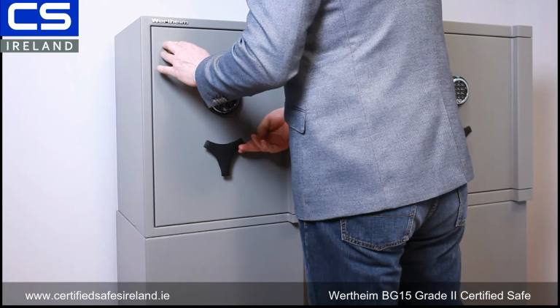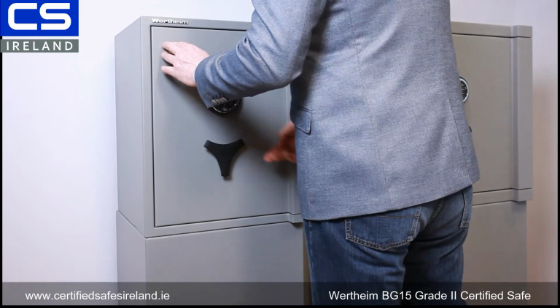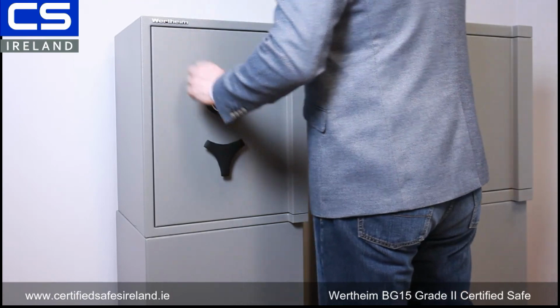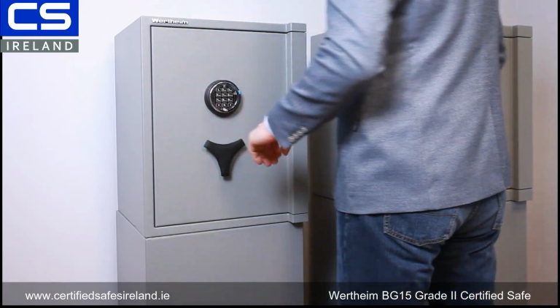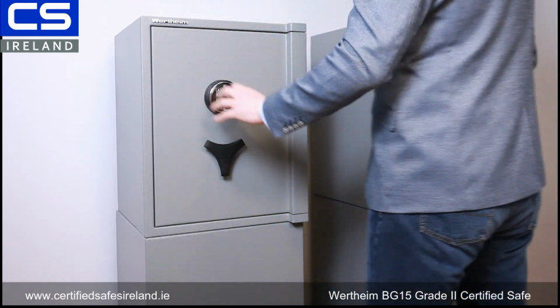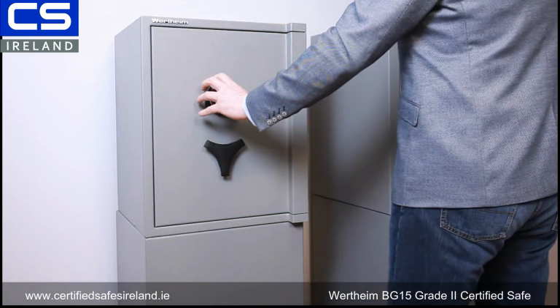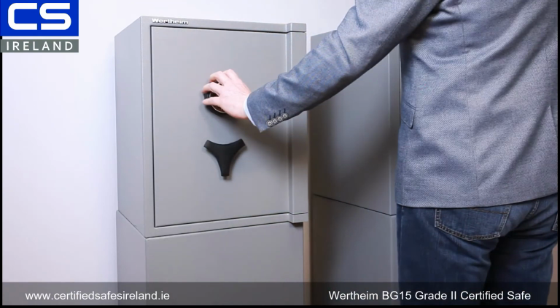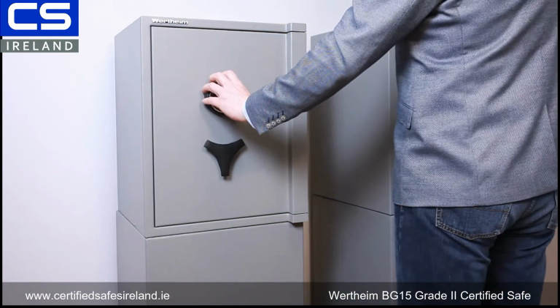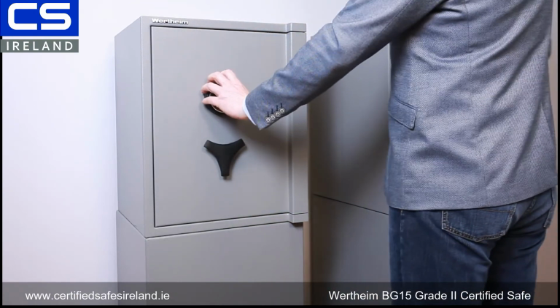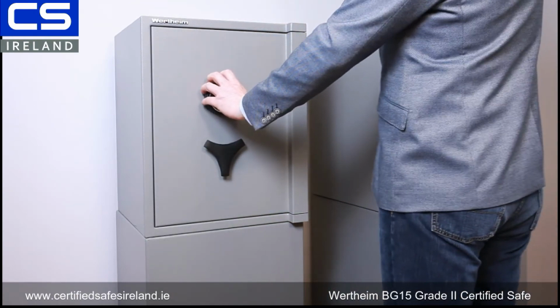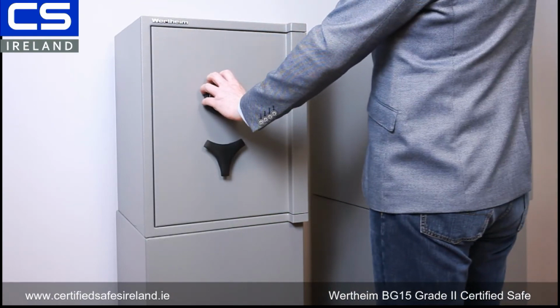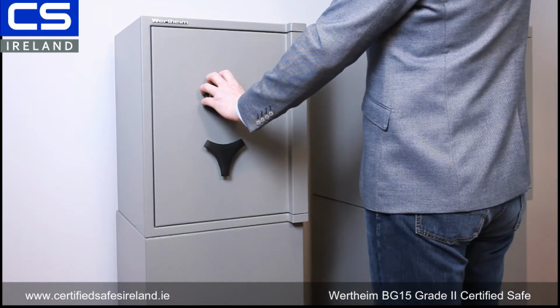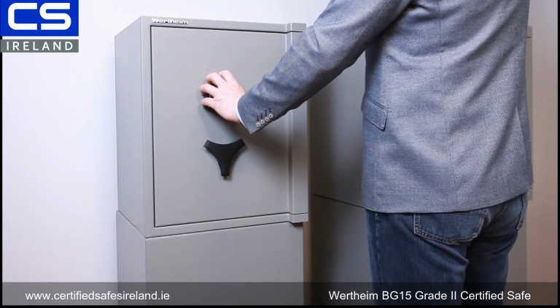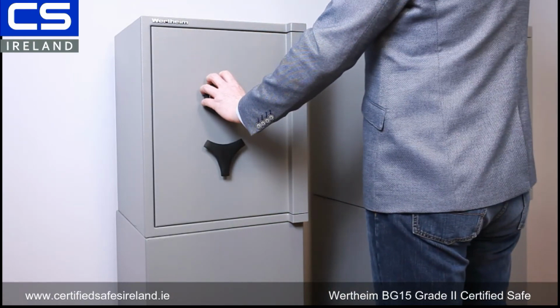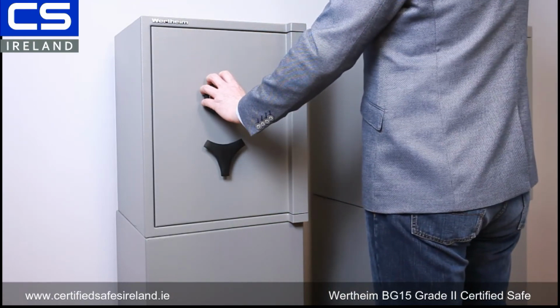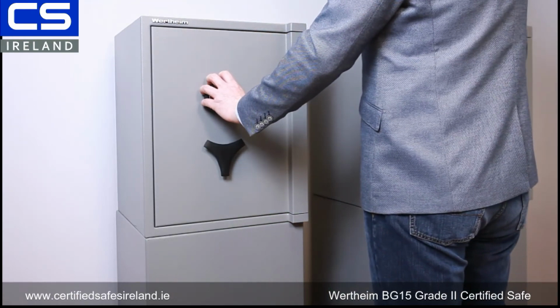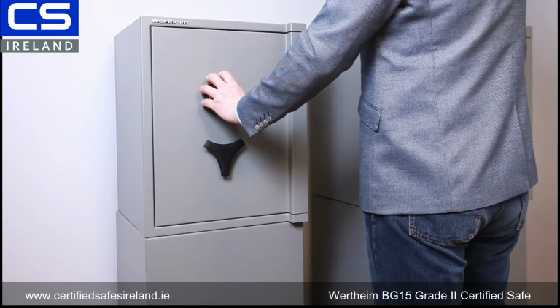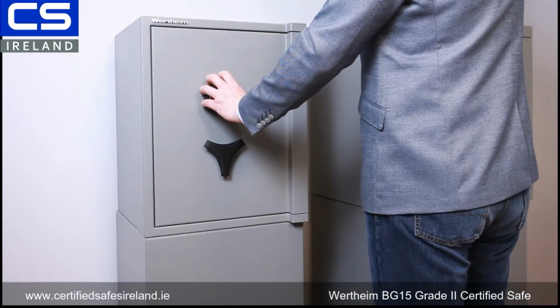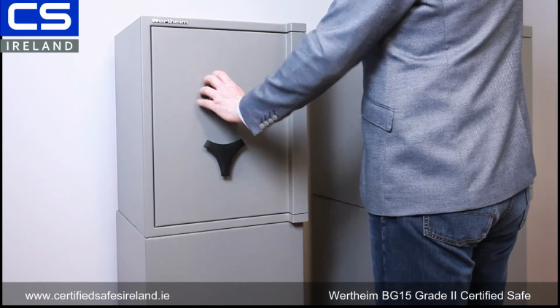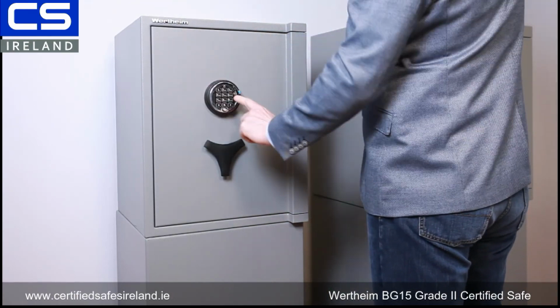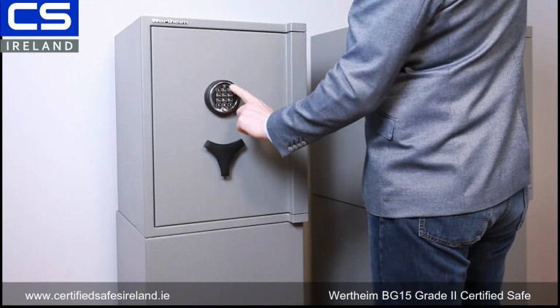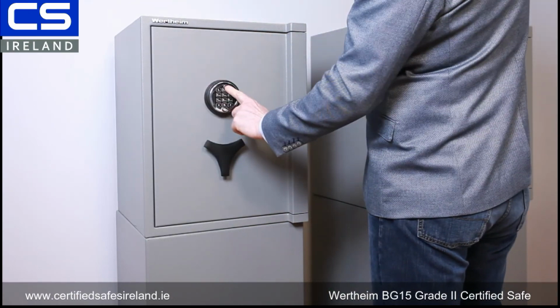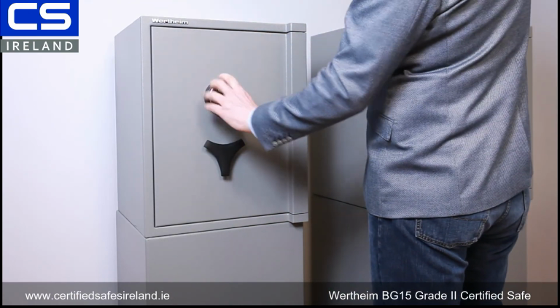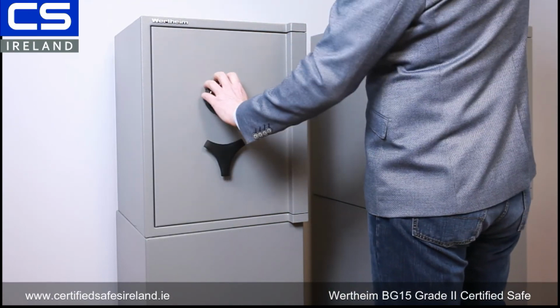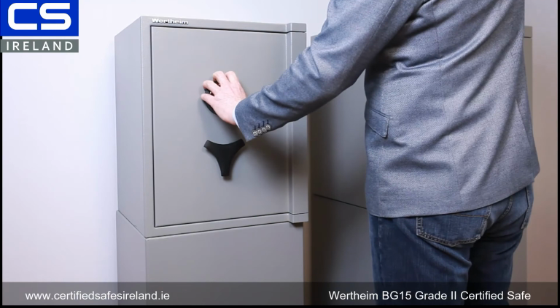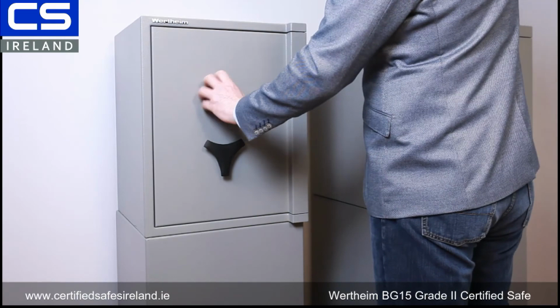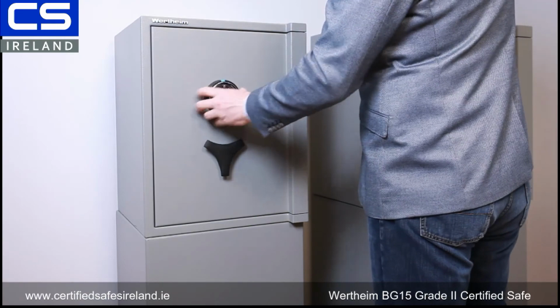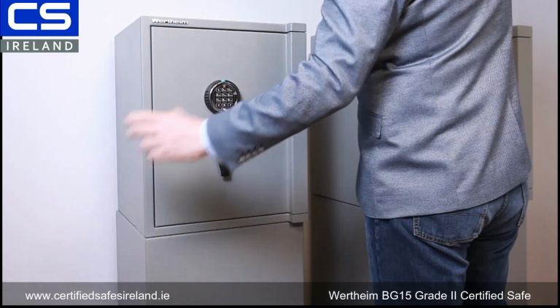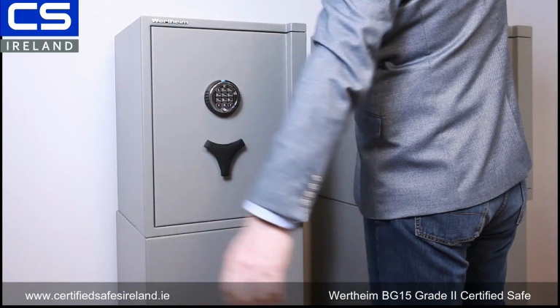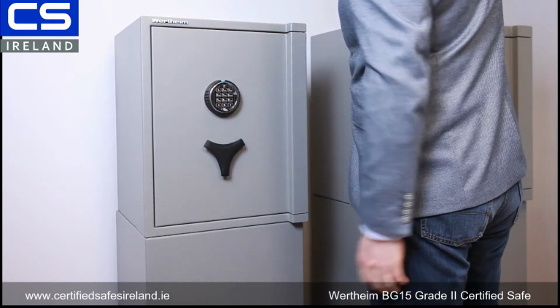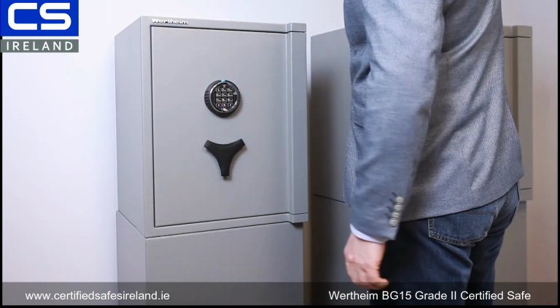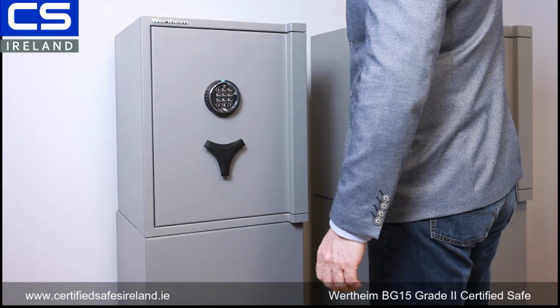Finally, to lock up: you retract your bolts, lock the bolts, and then just turn the outer ring of the keypad to the locked position, and it's all locked up.